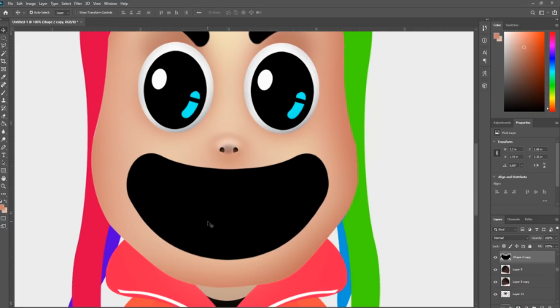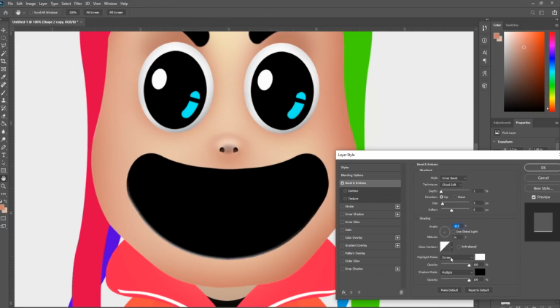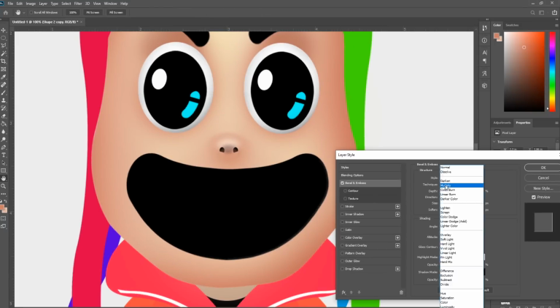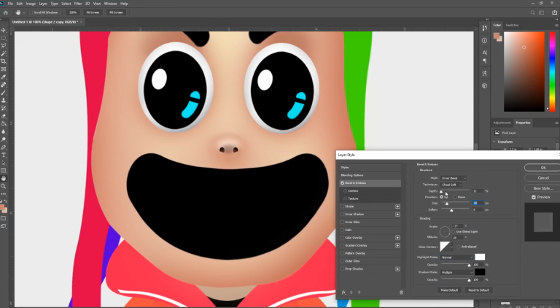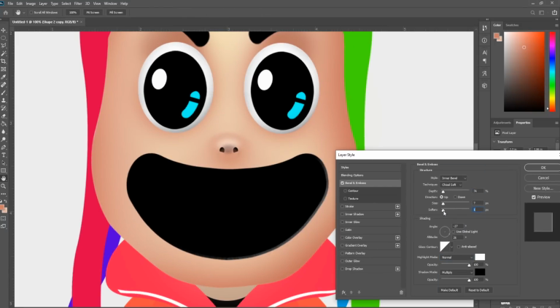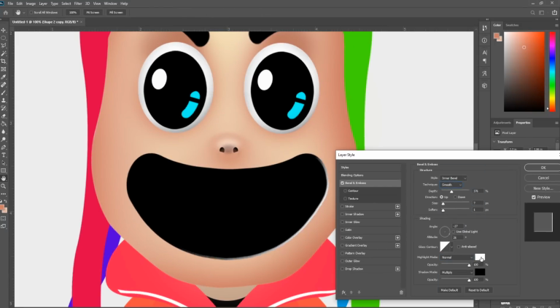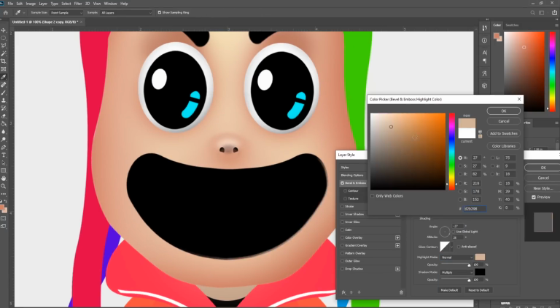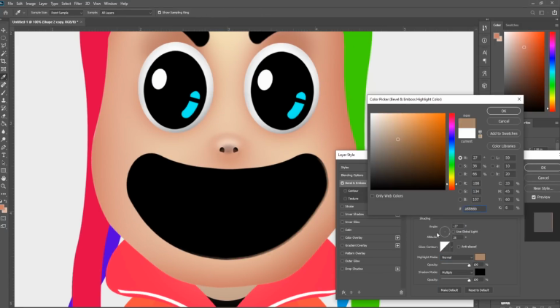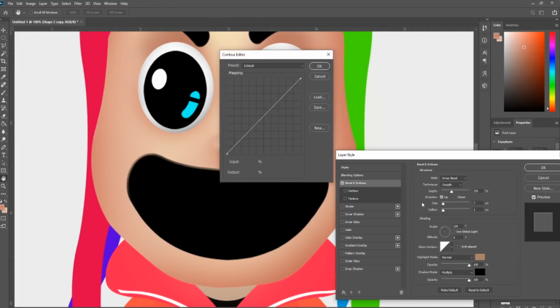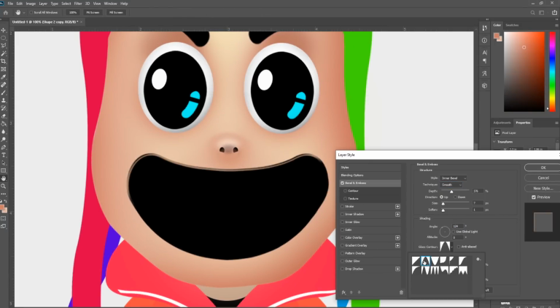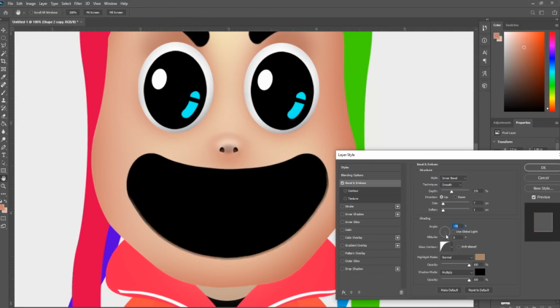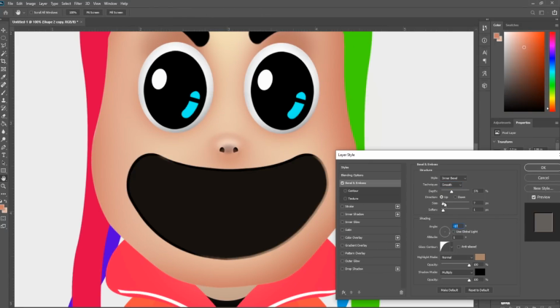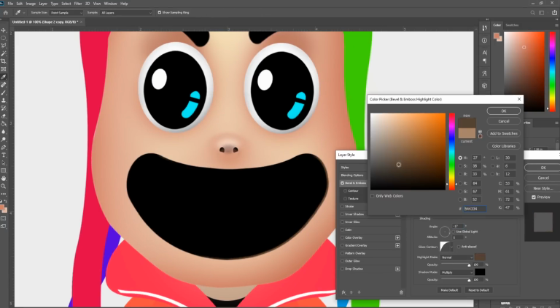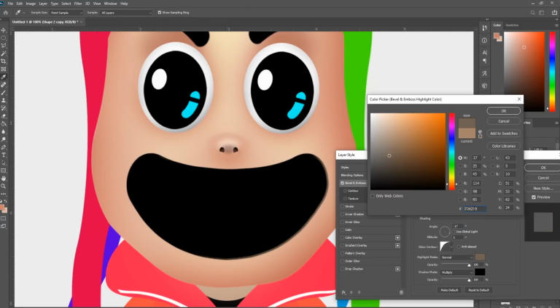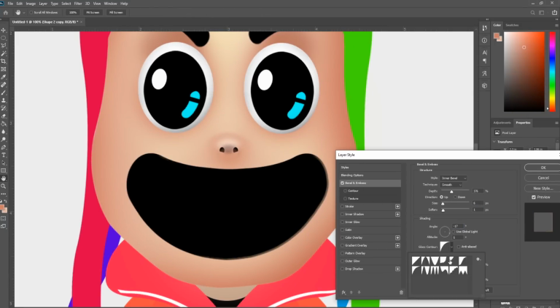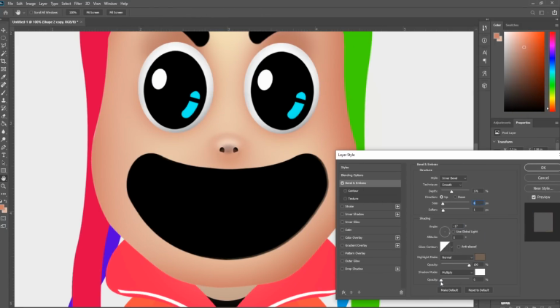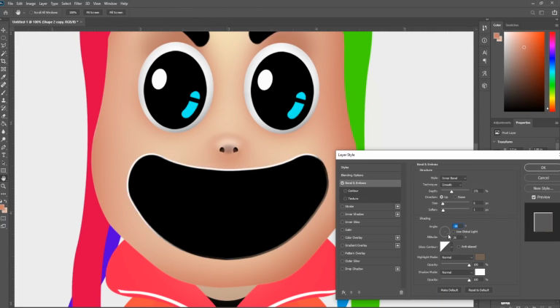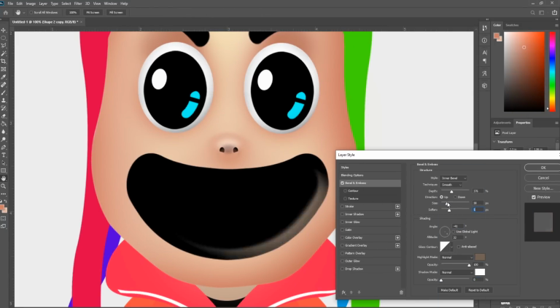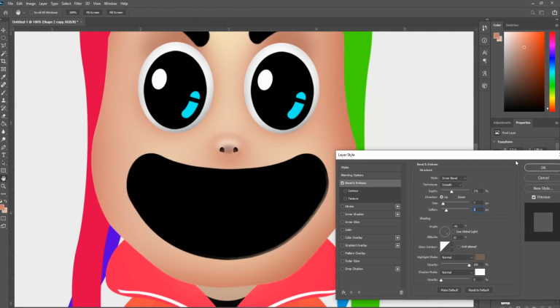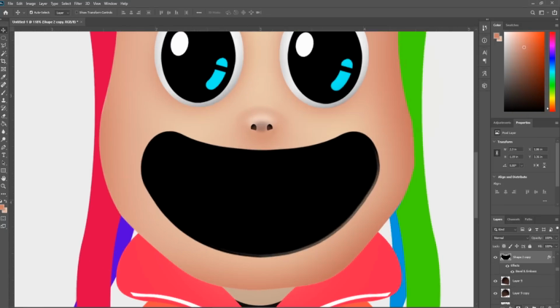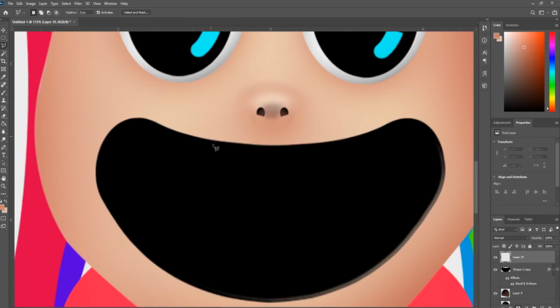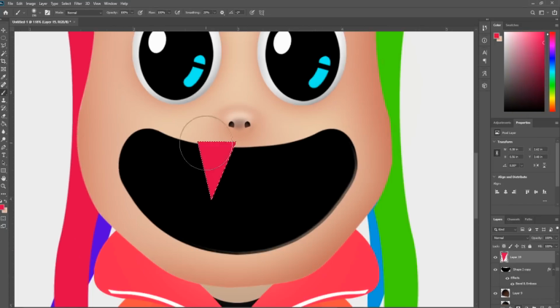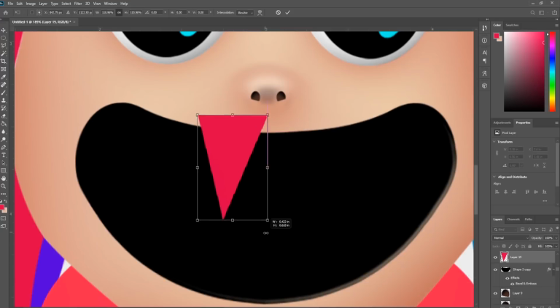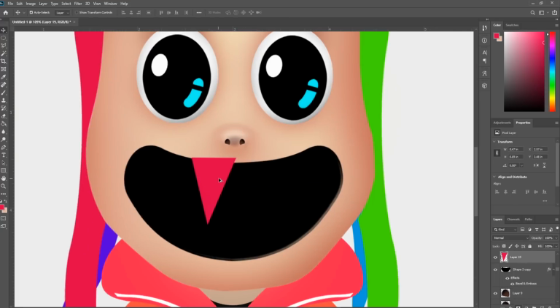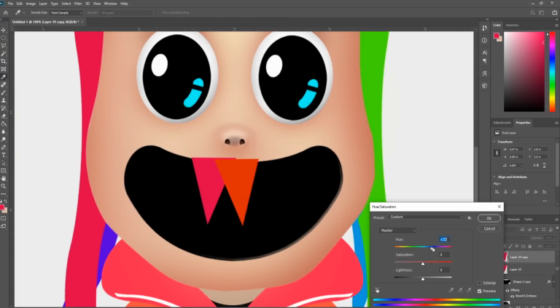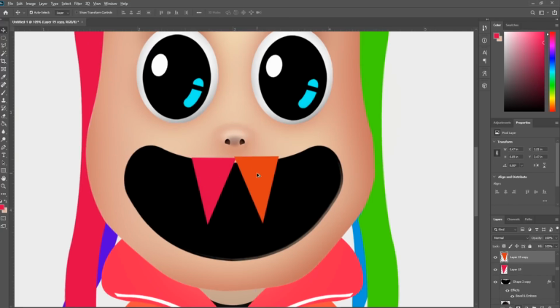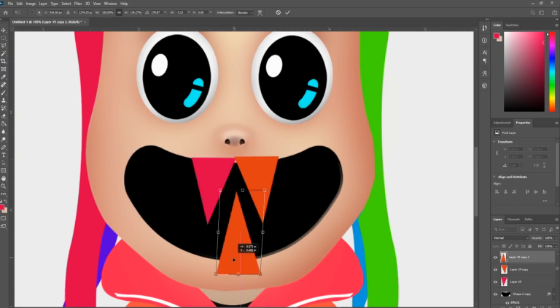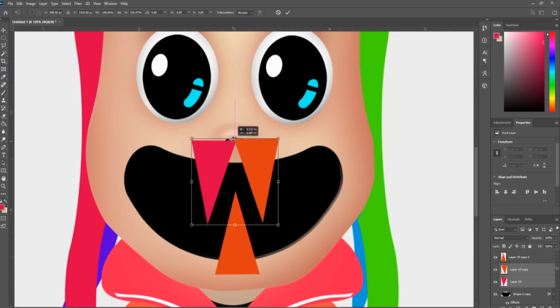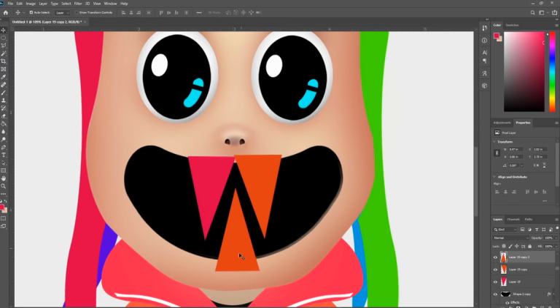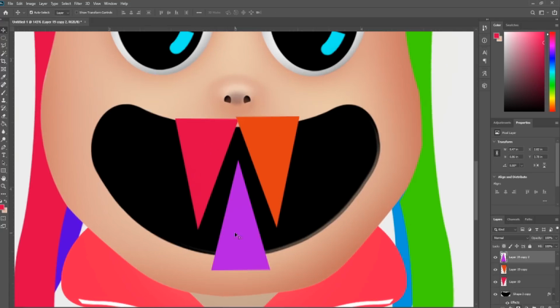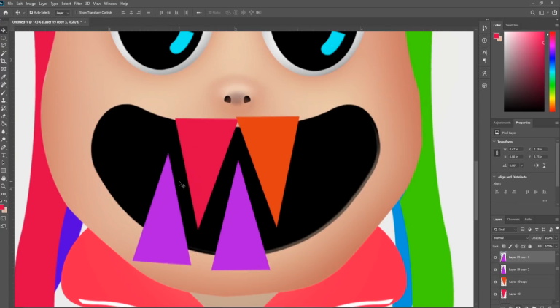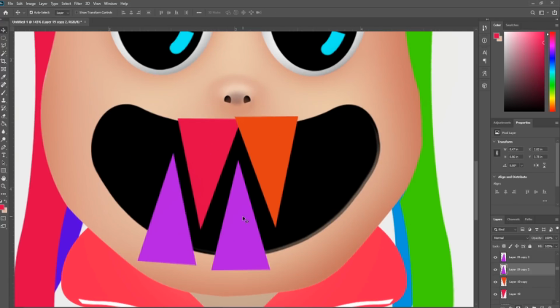I'm using bevel and emboss to add a bit of depth to the mouth. It's subtle, but it makes a big difference. Make simple triangles and compose the teeth.